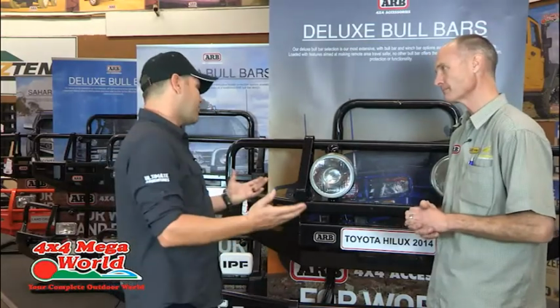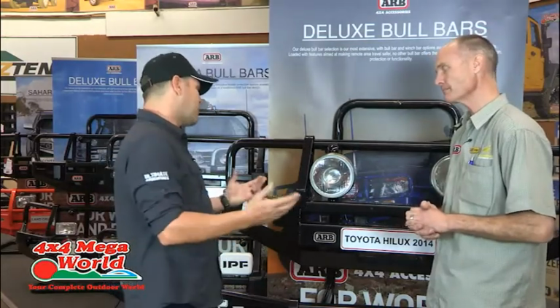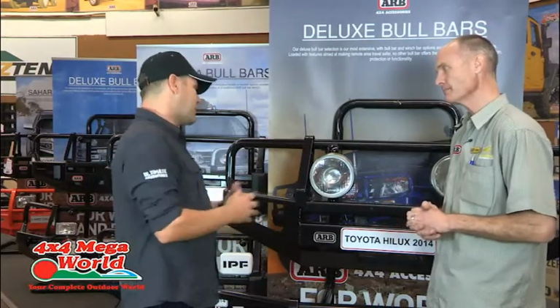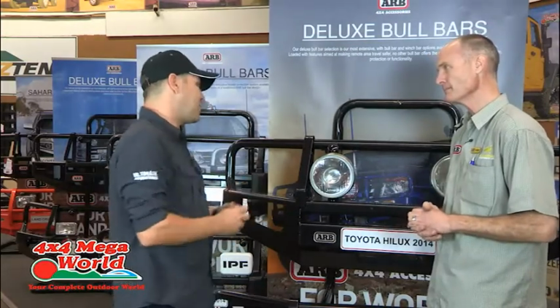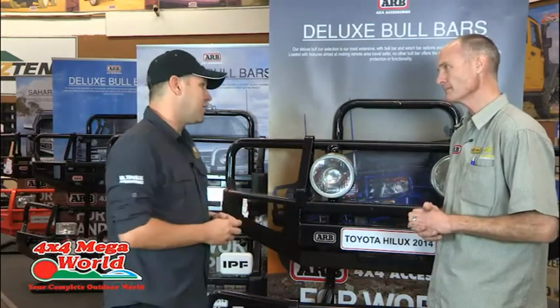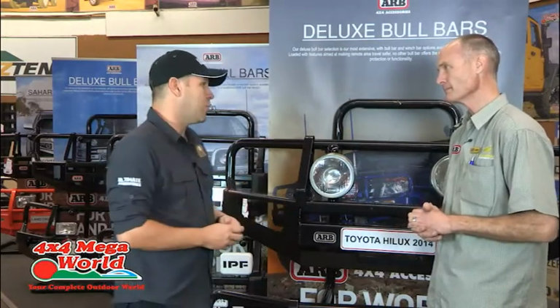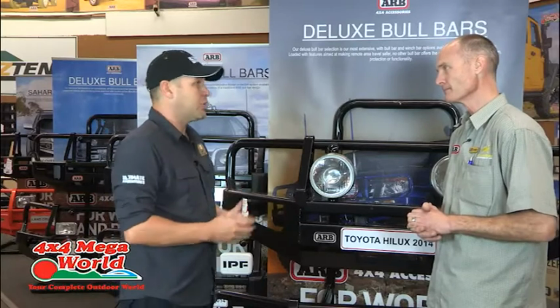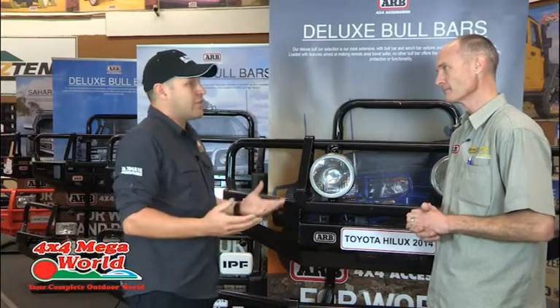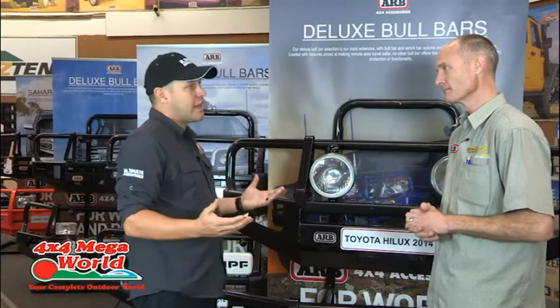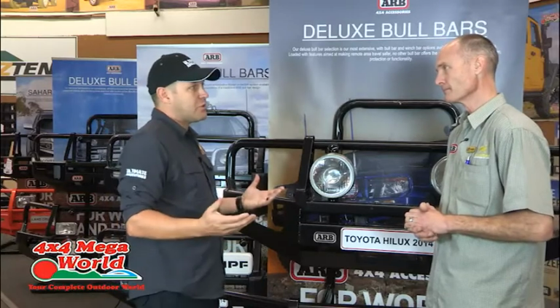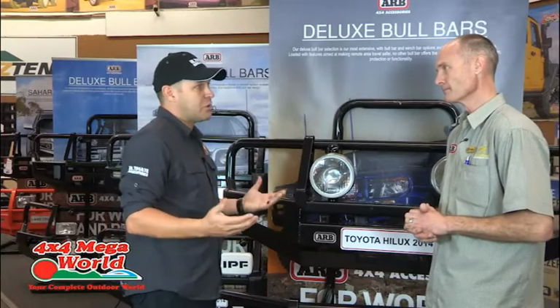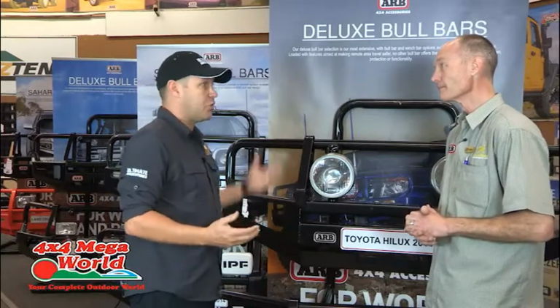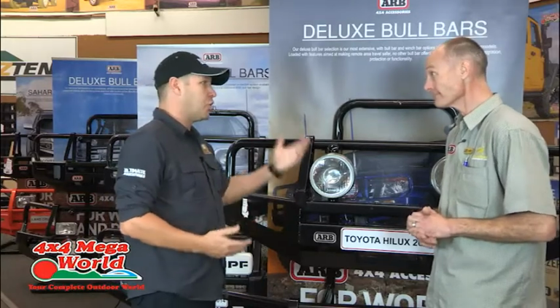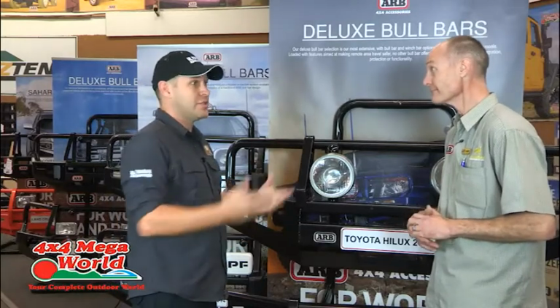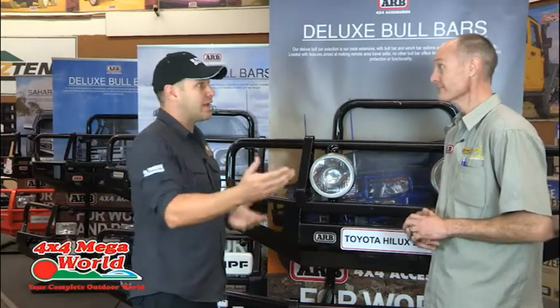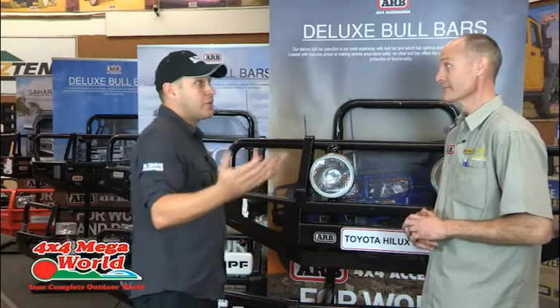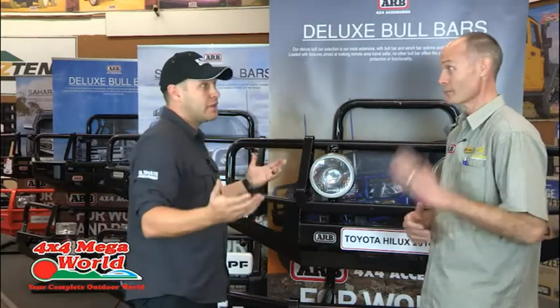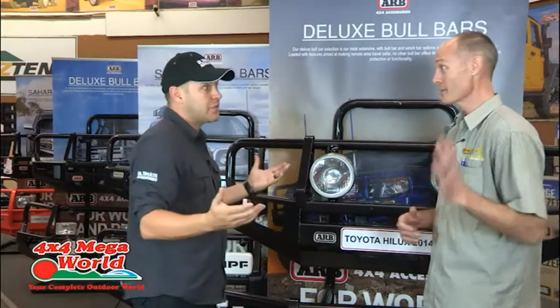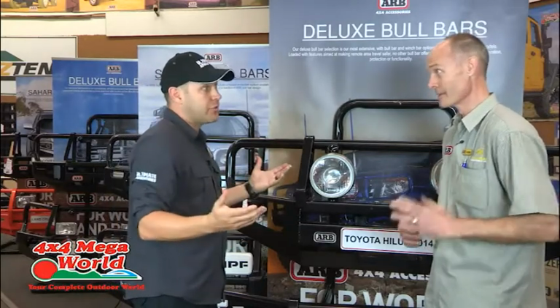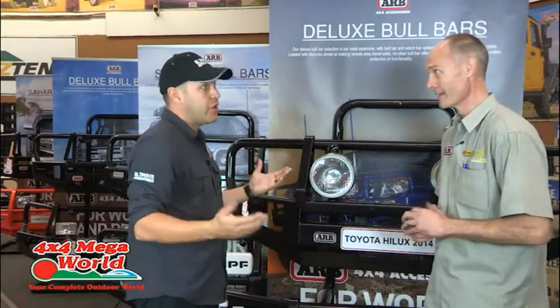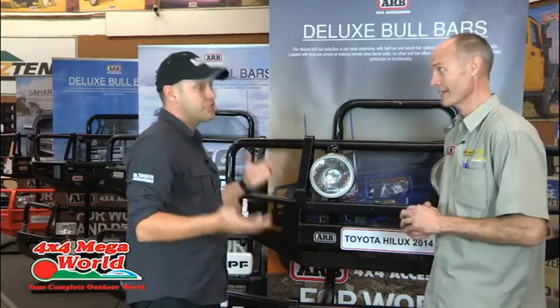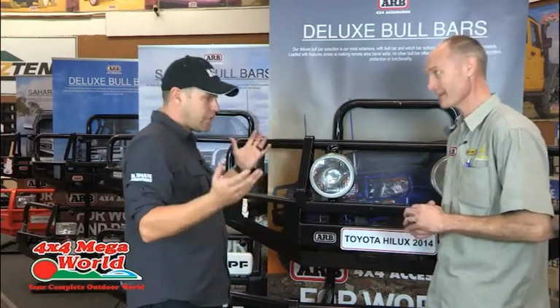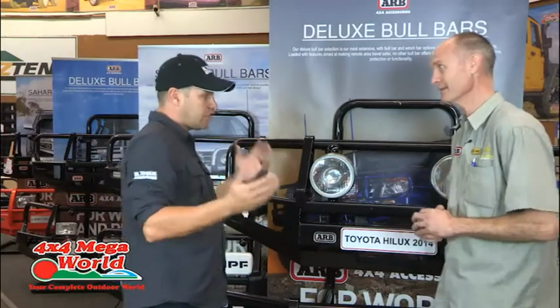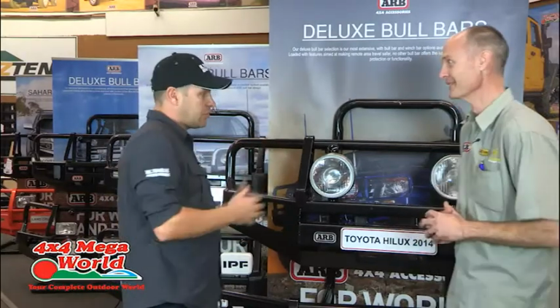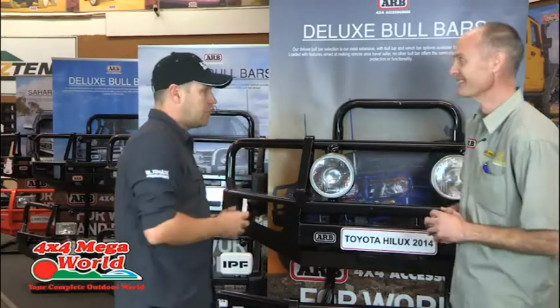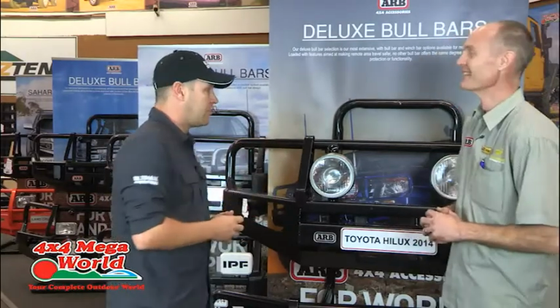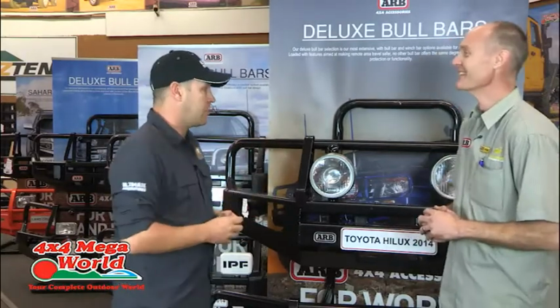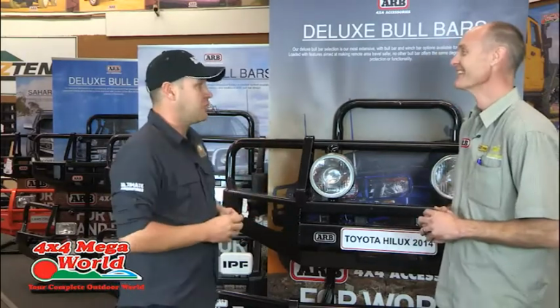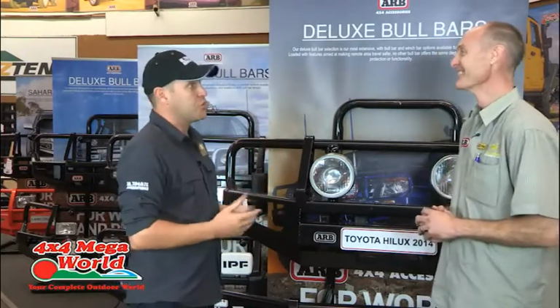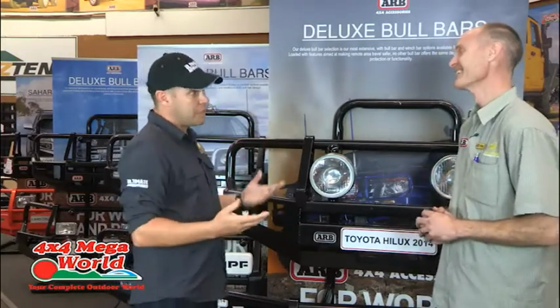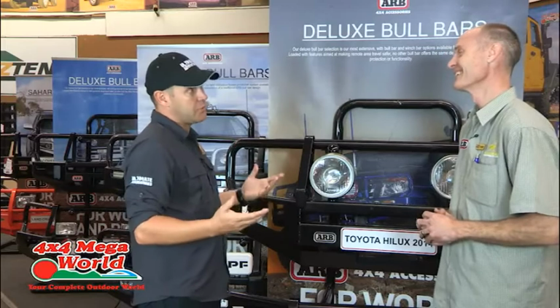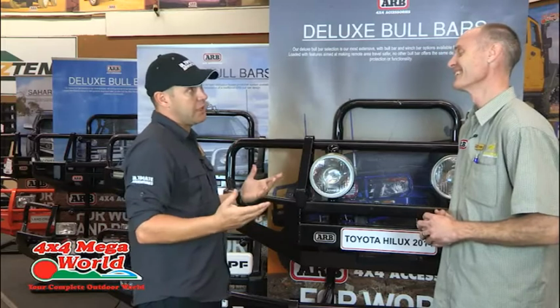Frontal protection is important when travelling in Africa as well — you've got donkeys, cattle, all that kind of stuff on the road. It's worse than Australia. So there's your first benefit really.